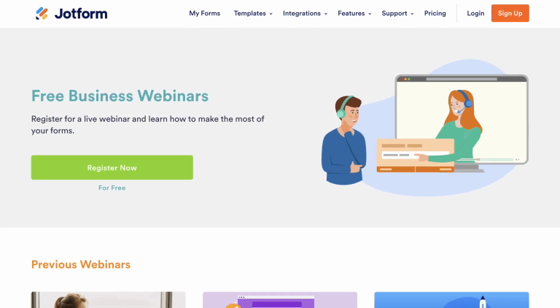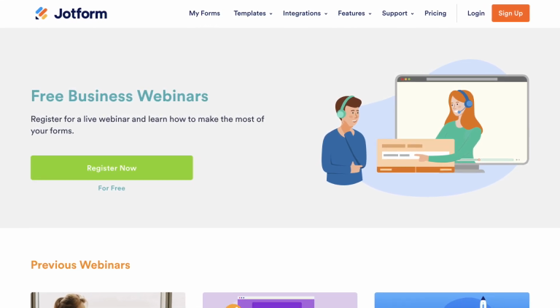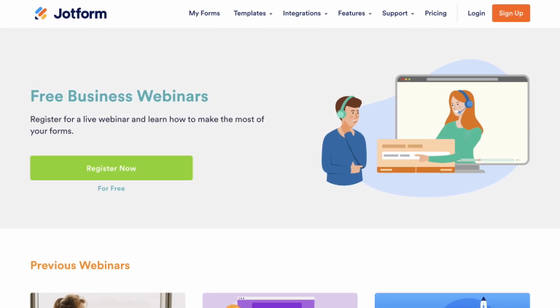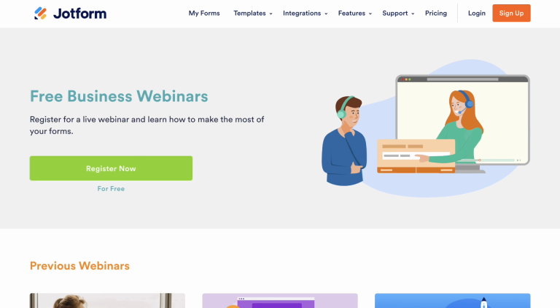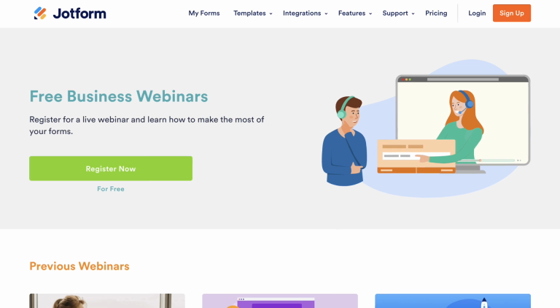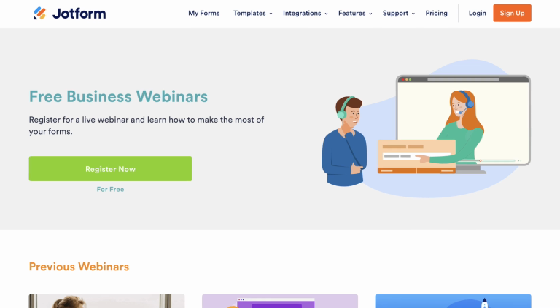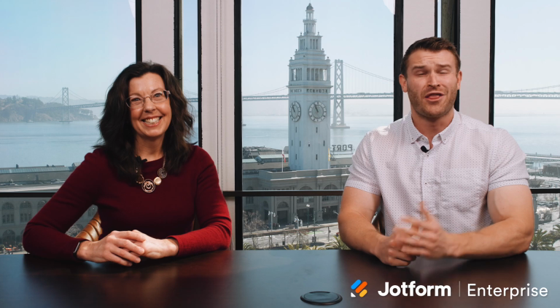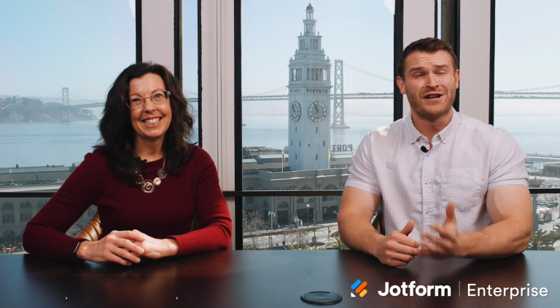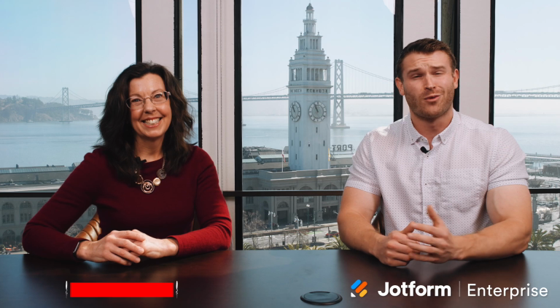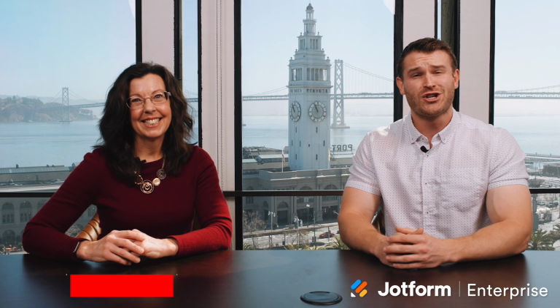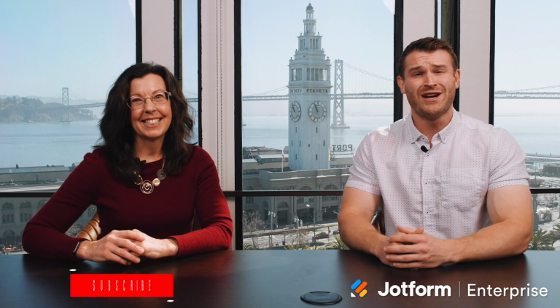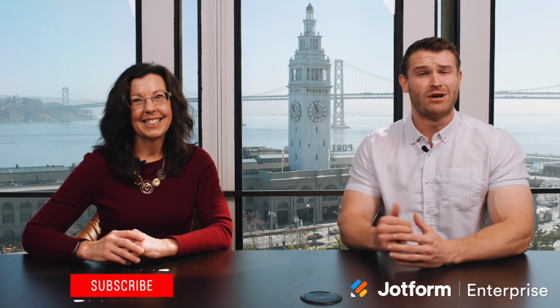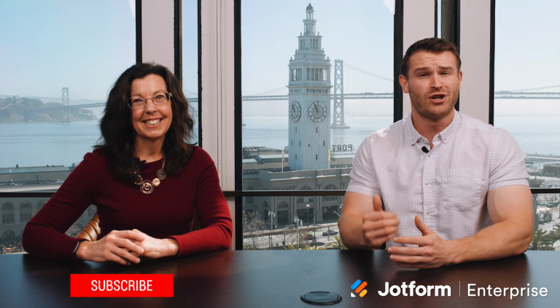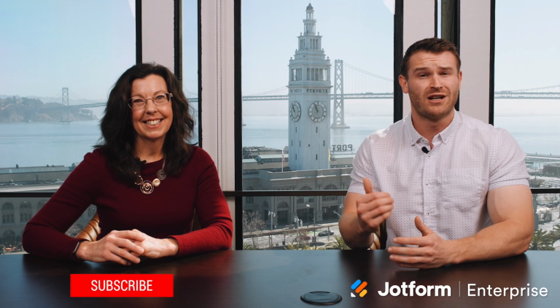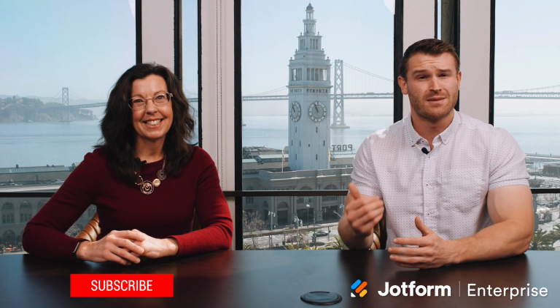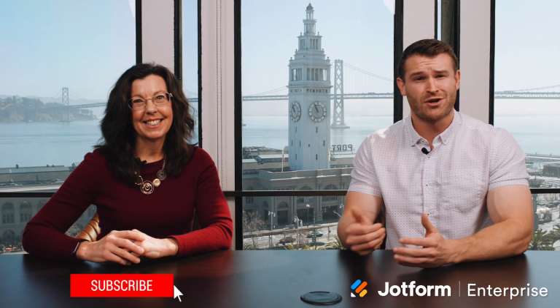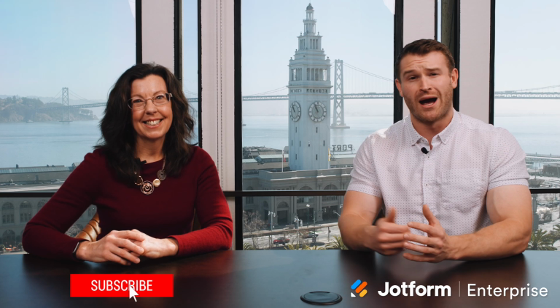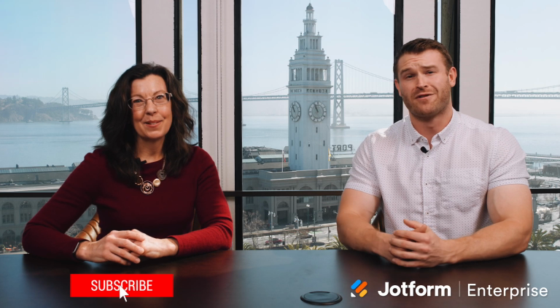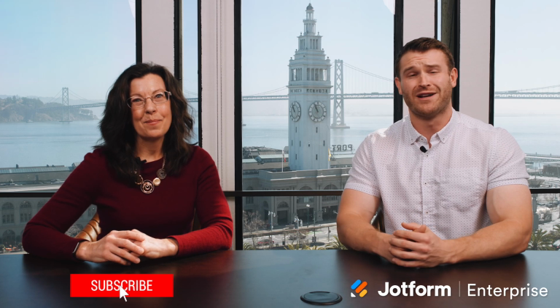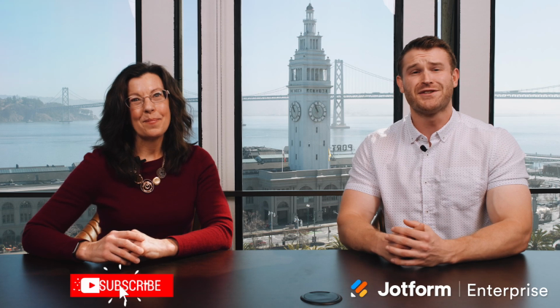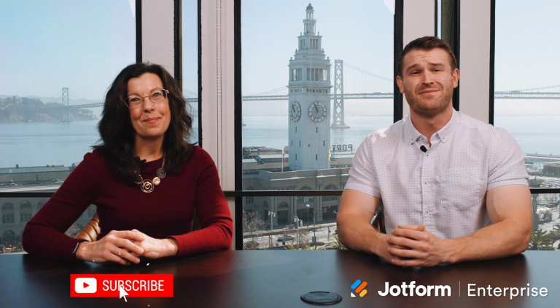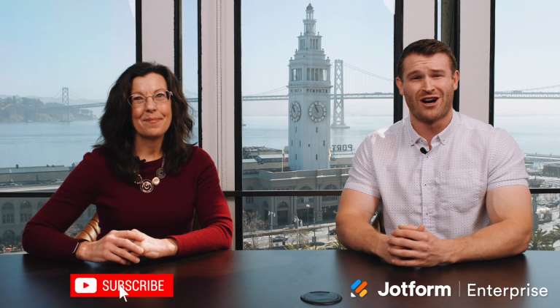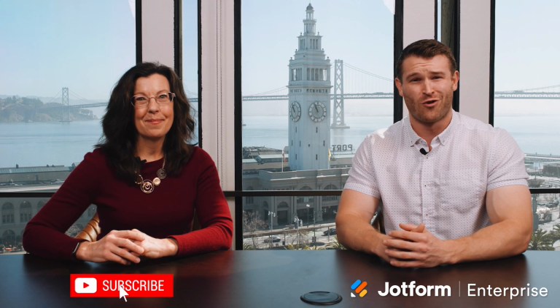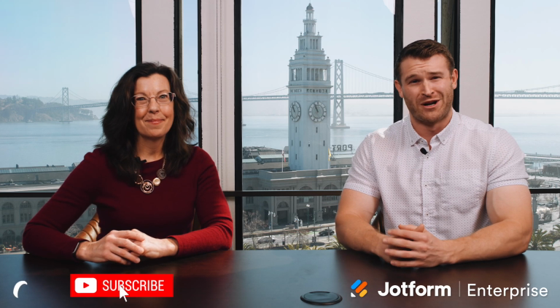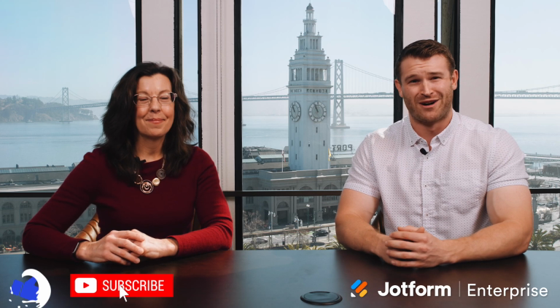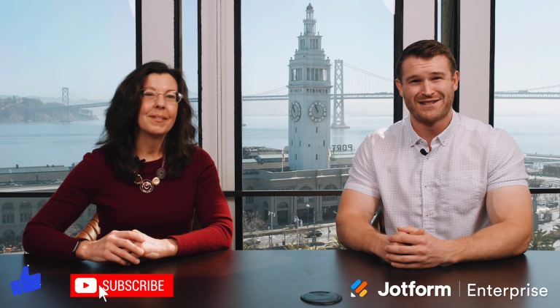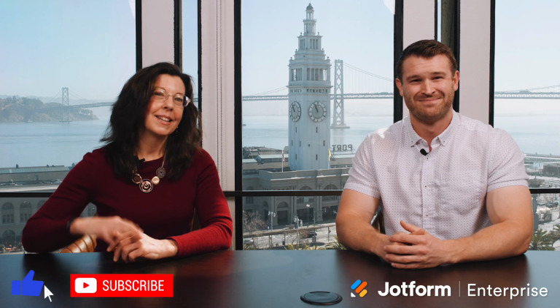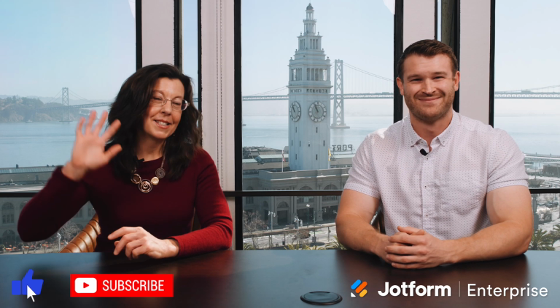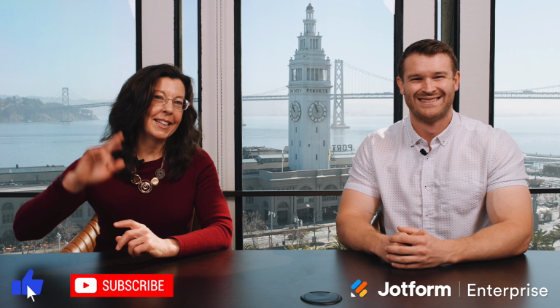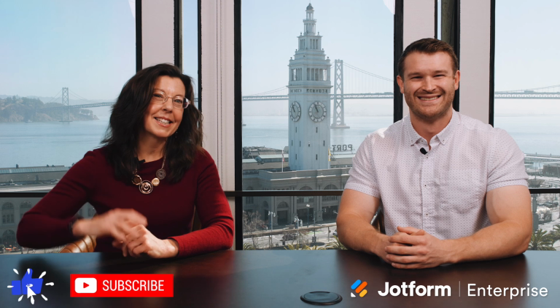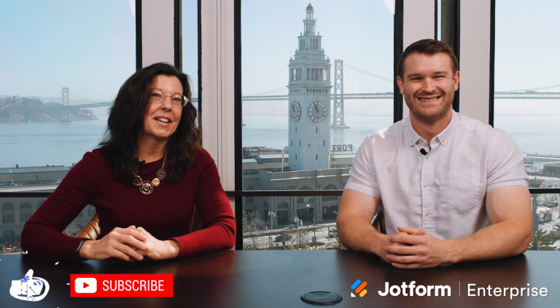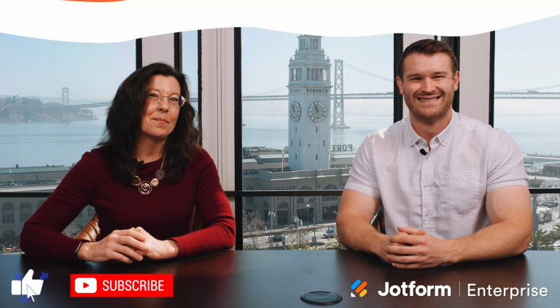Register today! Thanks for watching, and be sure to hit subscribe for the latest from Jotform Enterprise. See you next time!